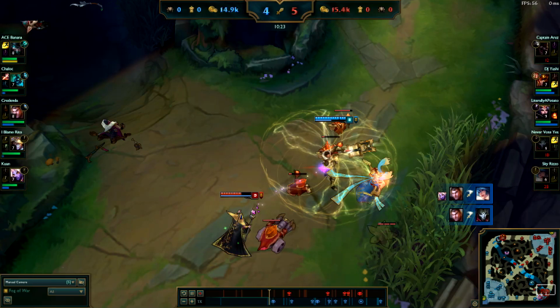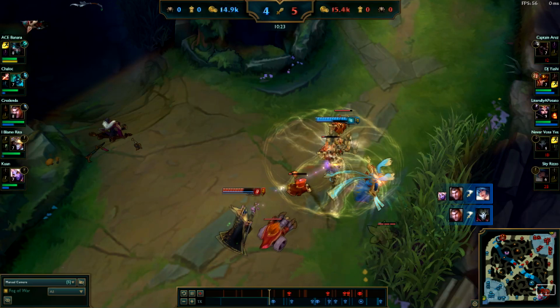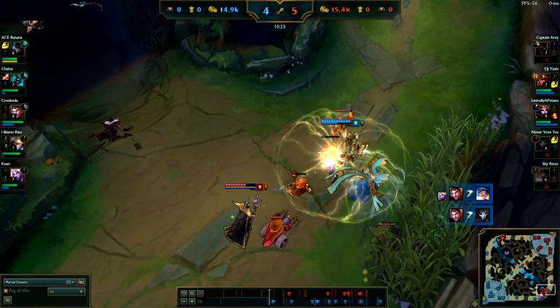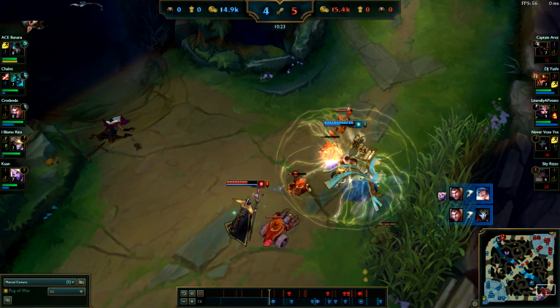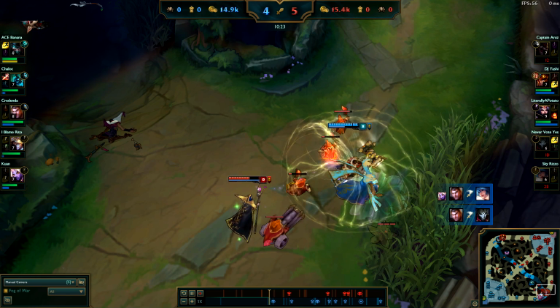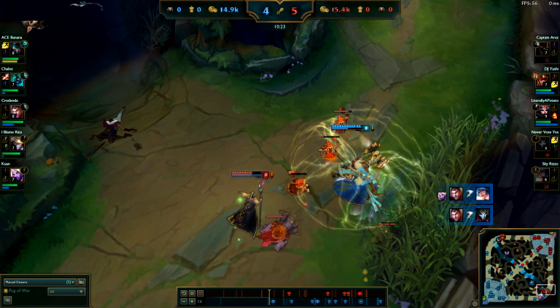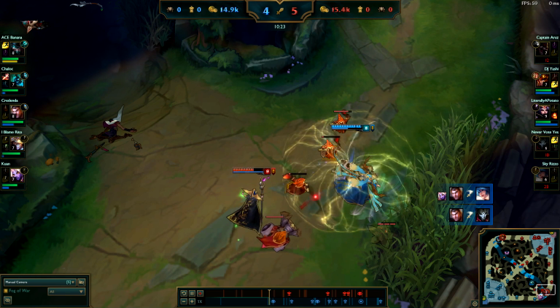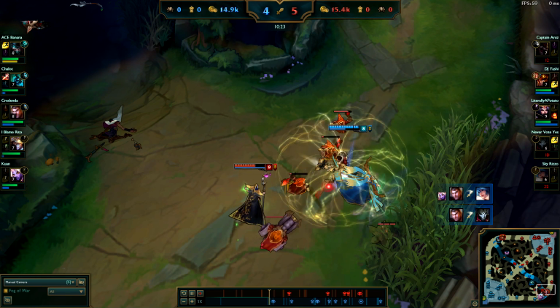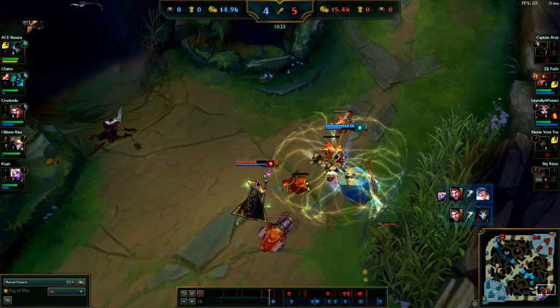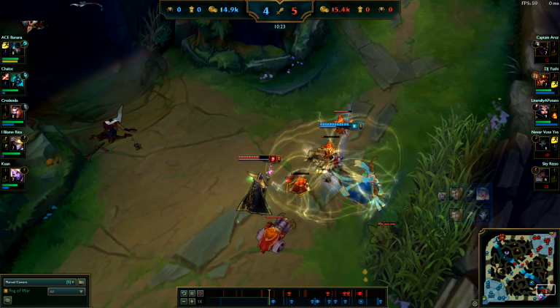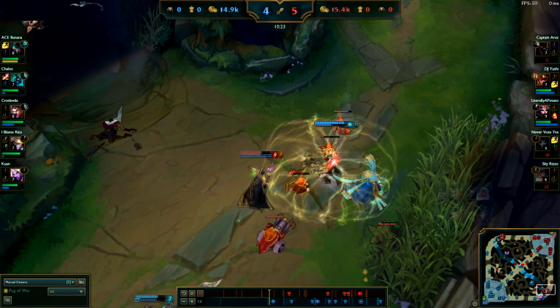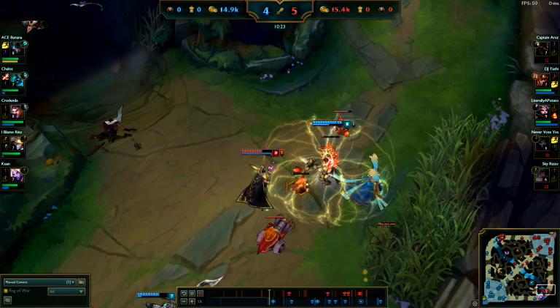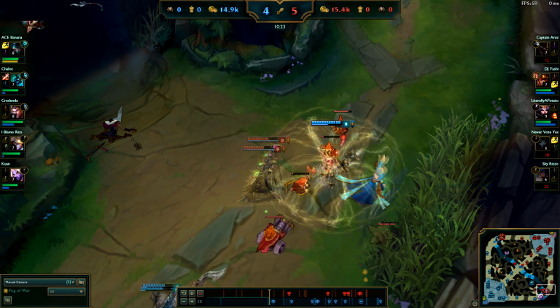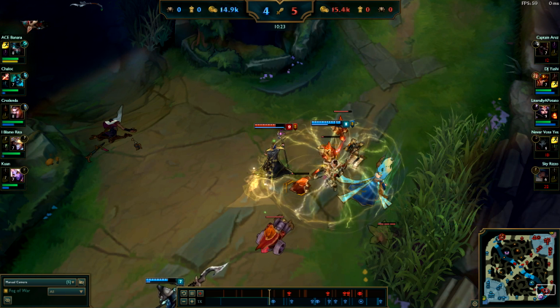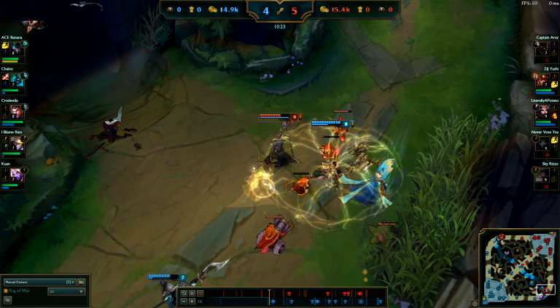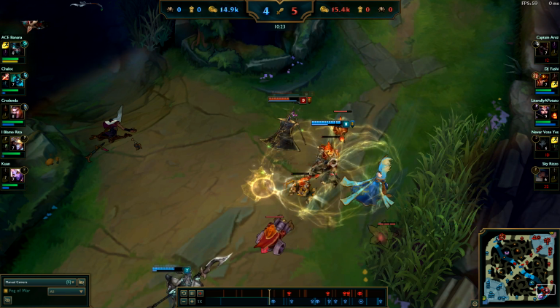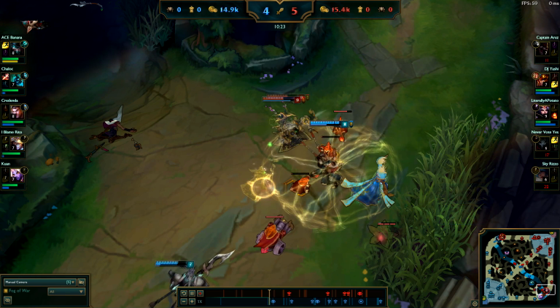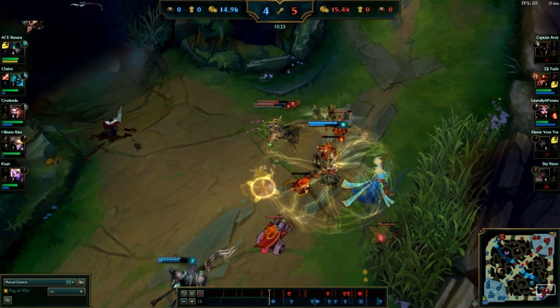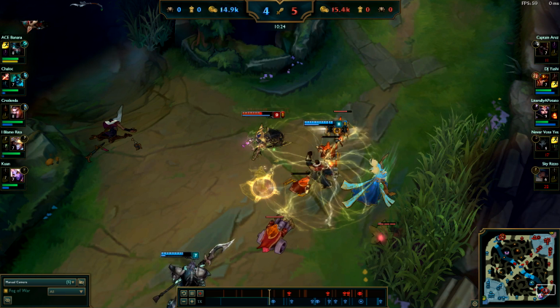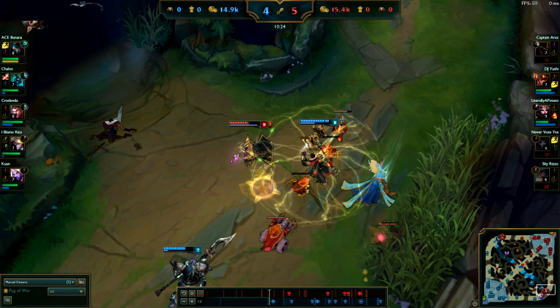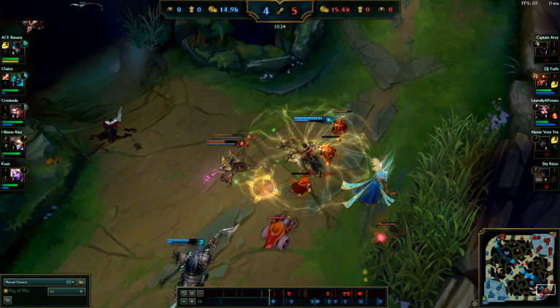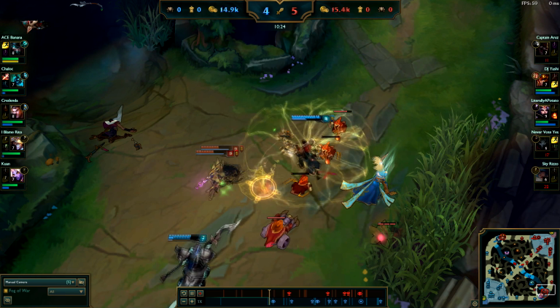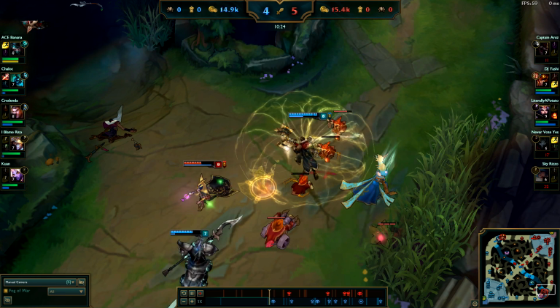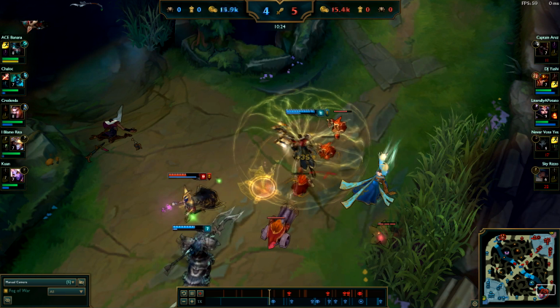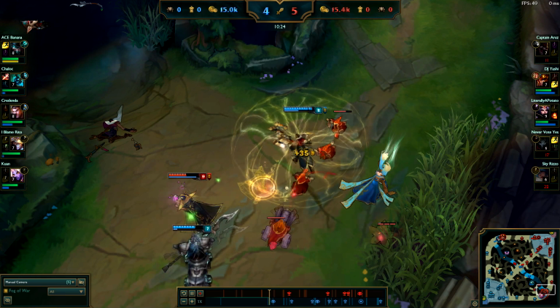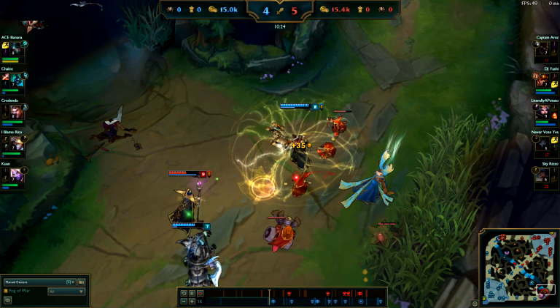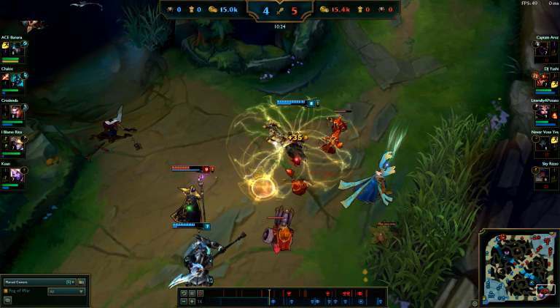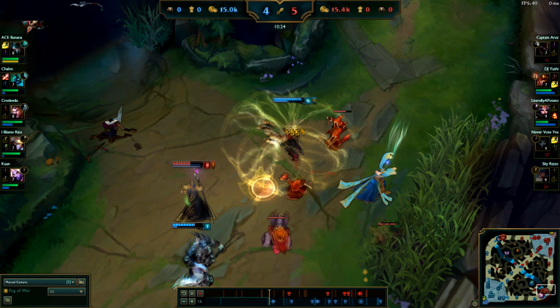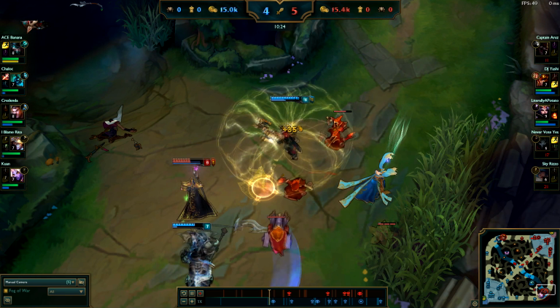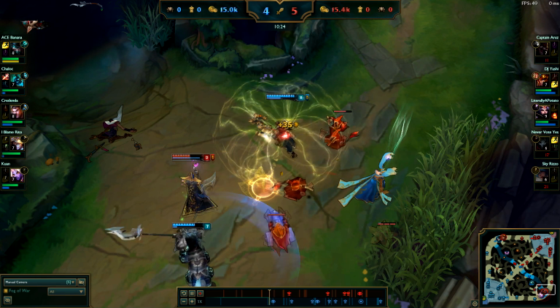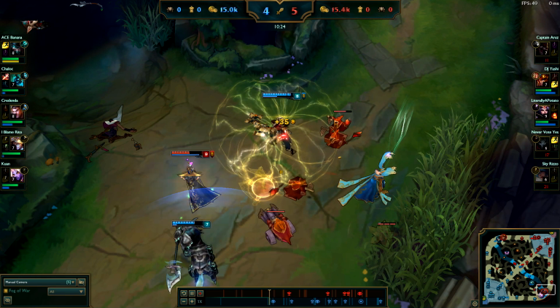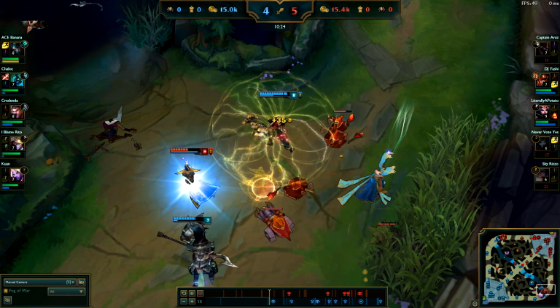Another clip shows E-ing LeBlanc out of her W, sending her back to her original location and sending her back to extra E distance.